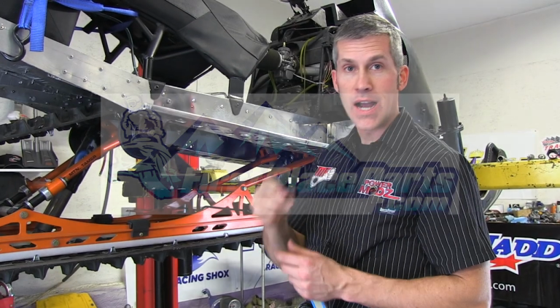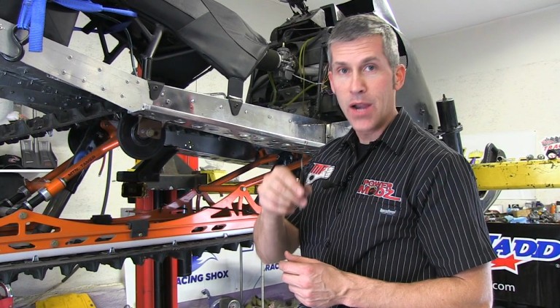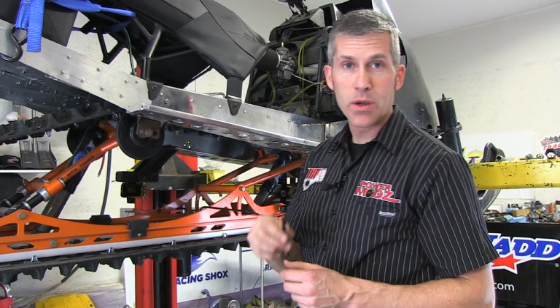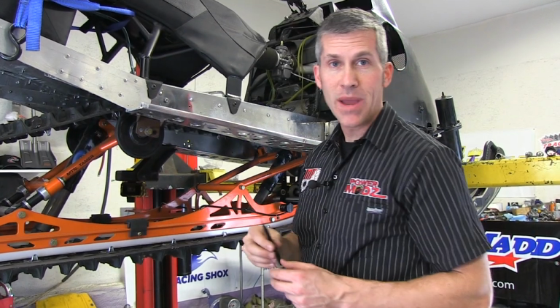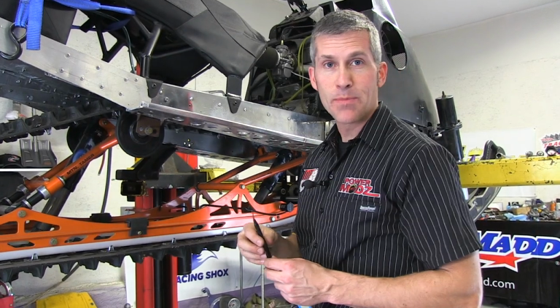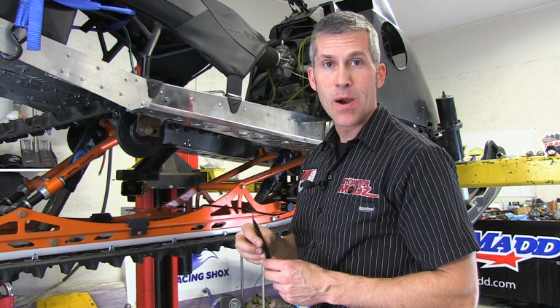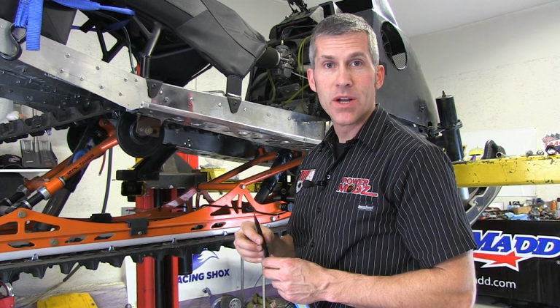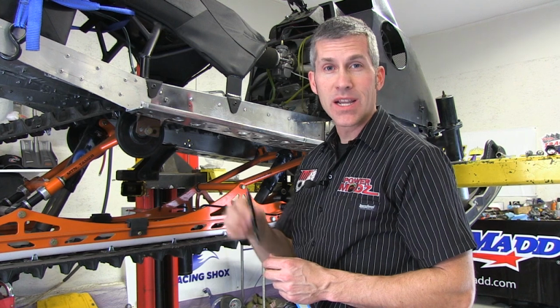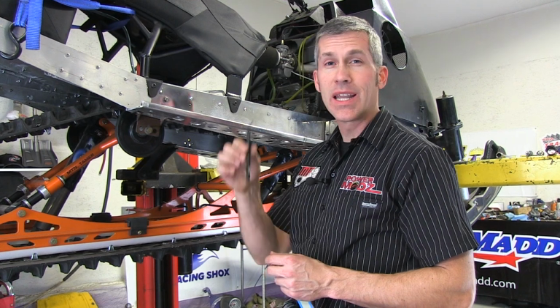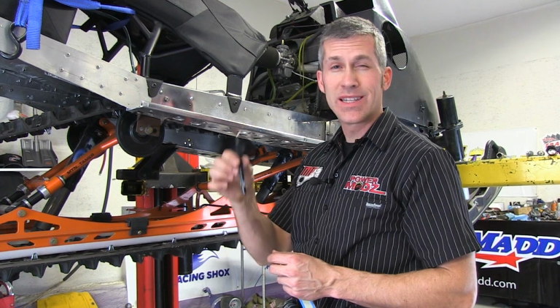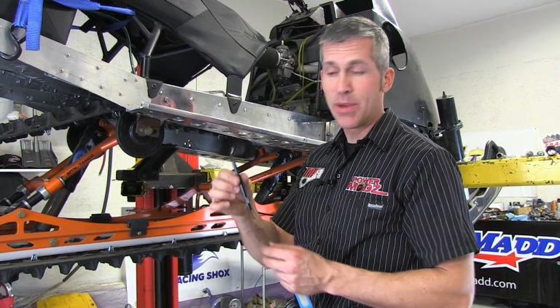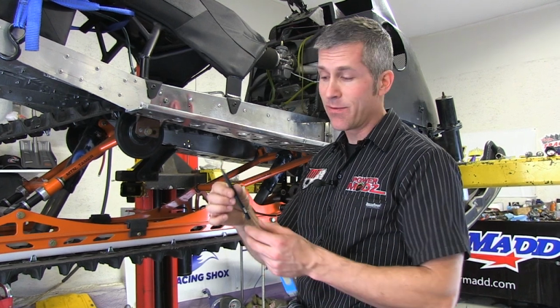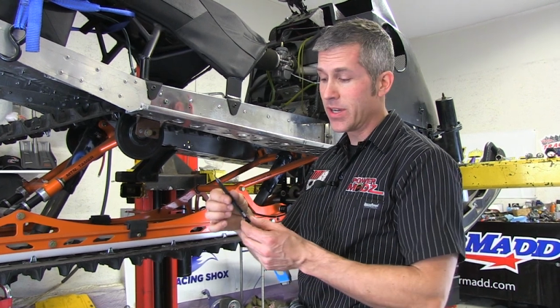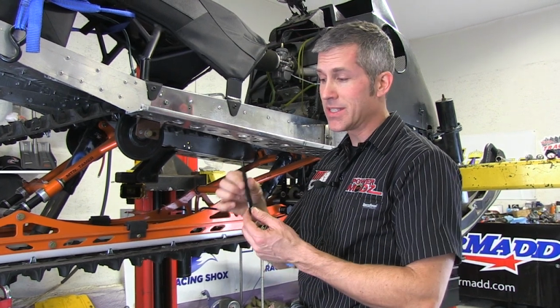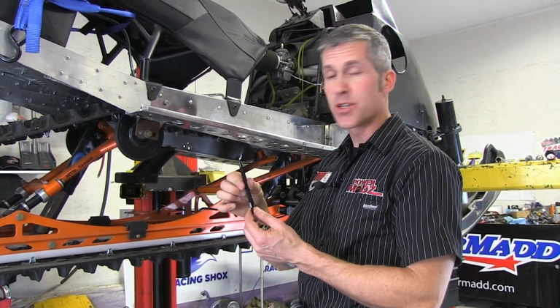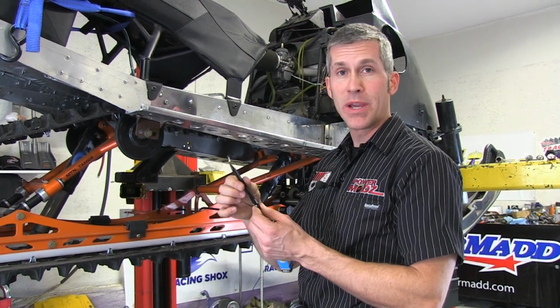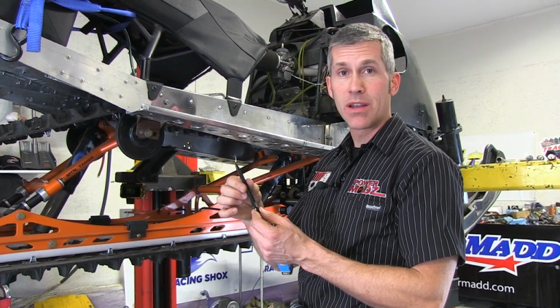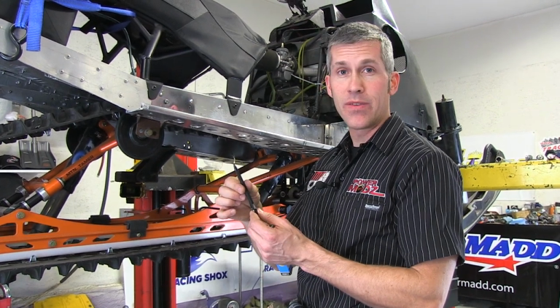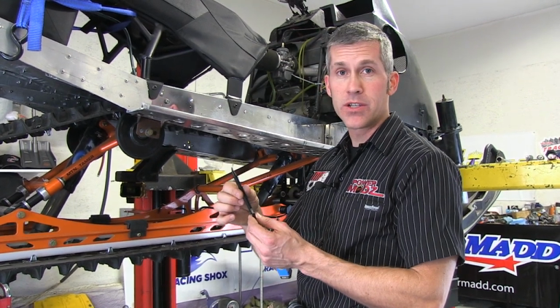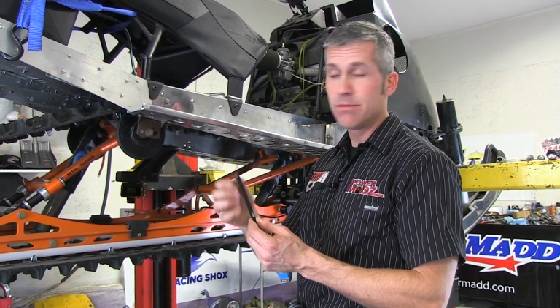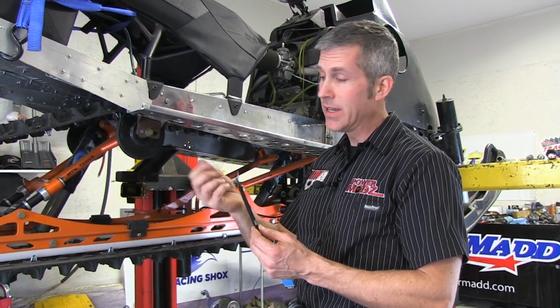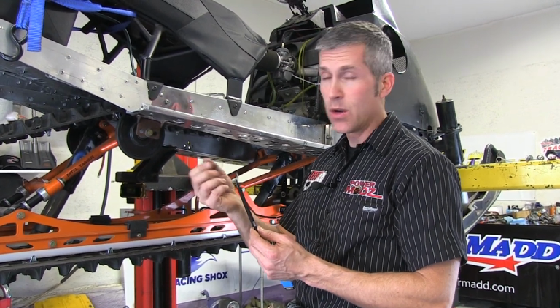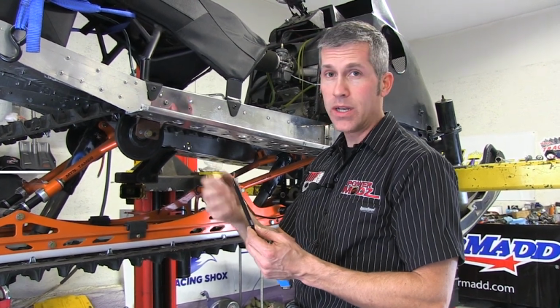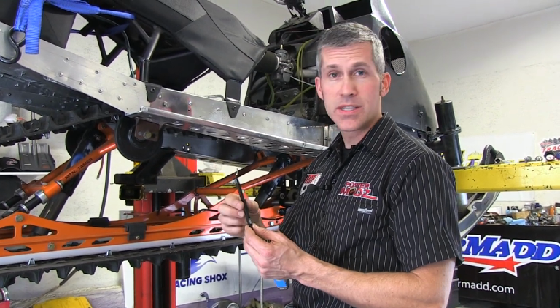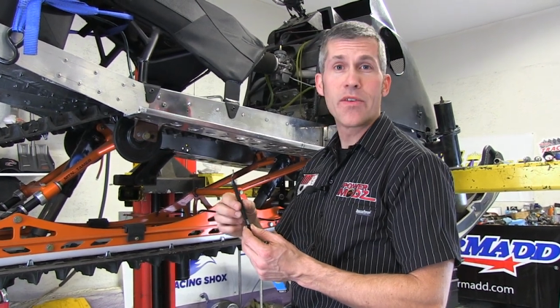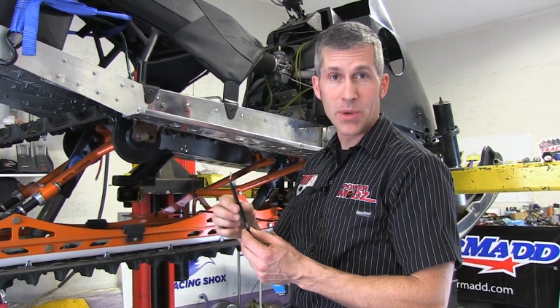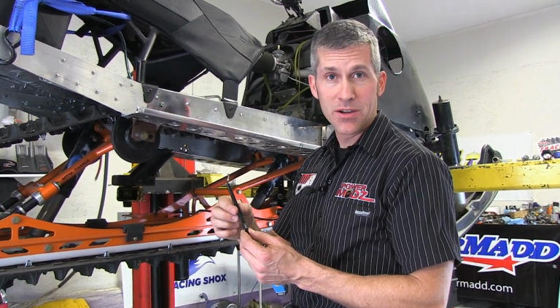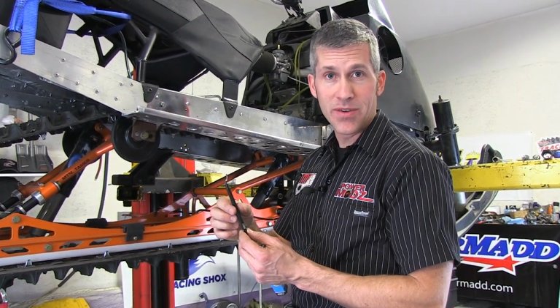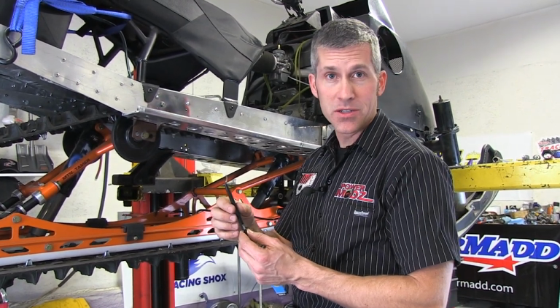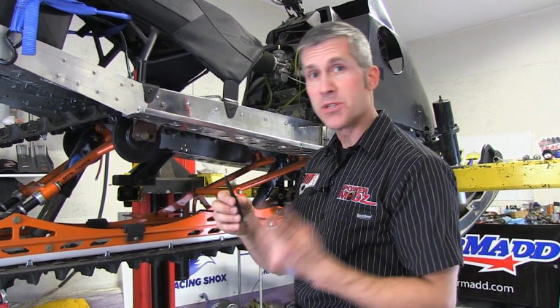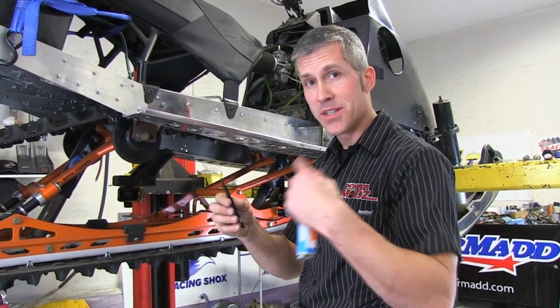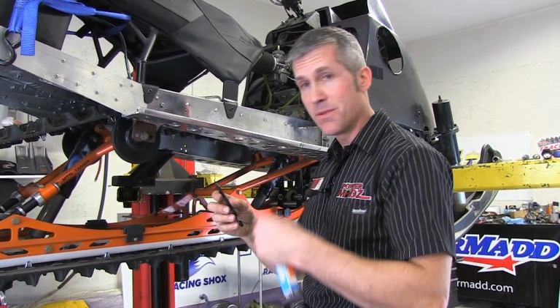Hi and welcome back to Power Mods. I've got a little tip here for you — this thing's going to make your life easier. It'll save you from cutting your fingers. Come check this out.